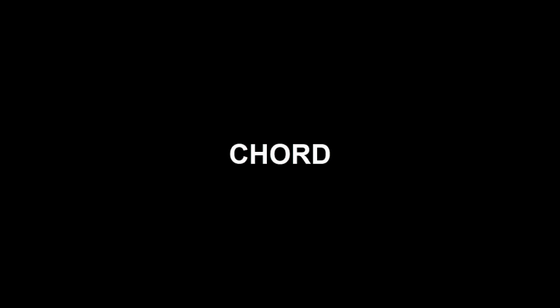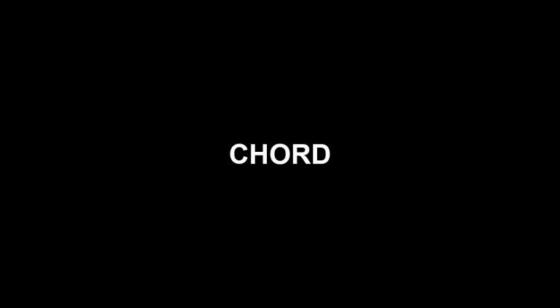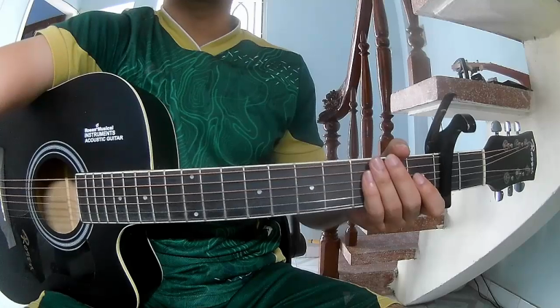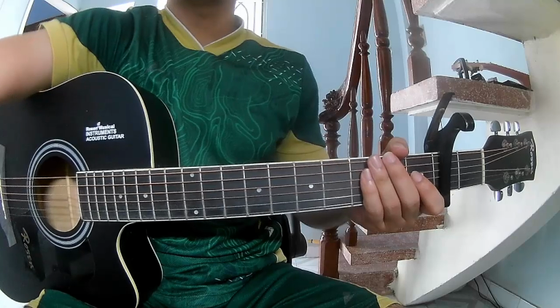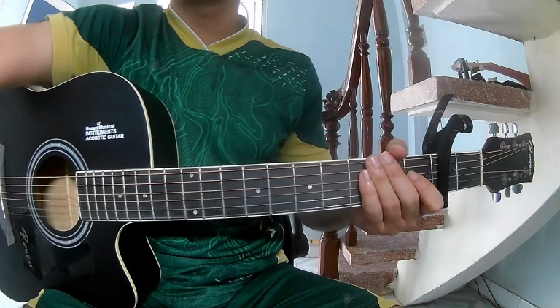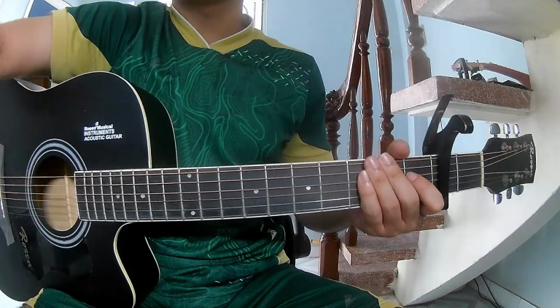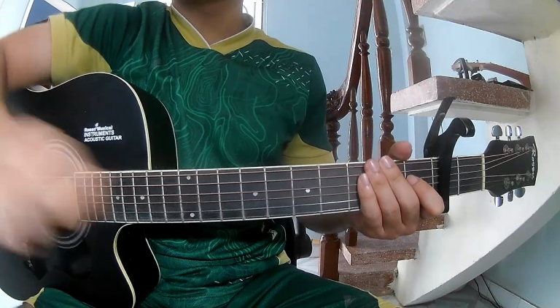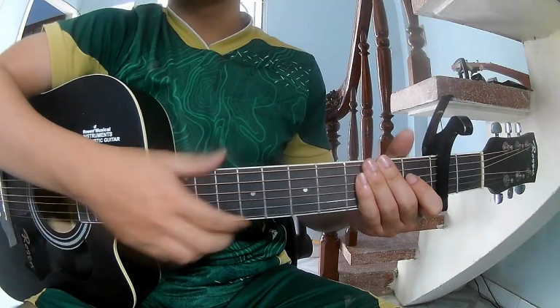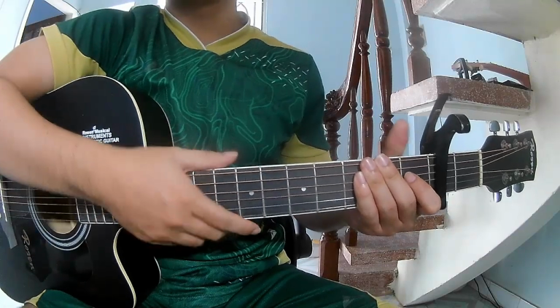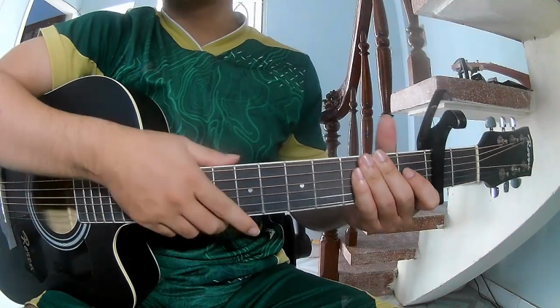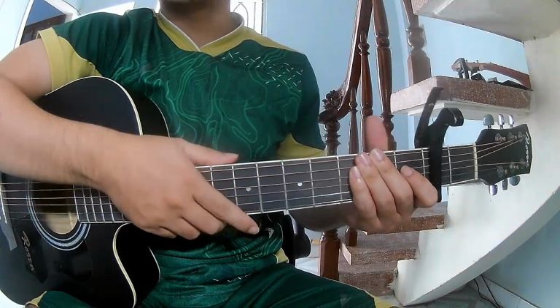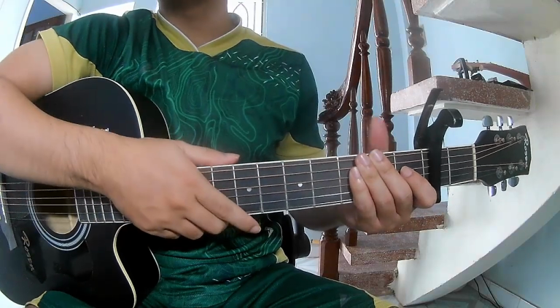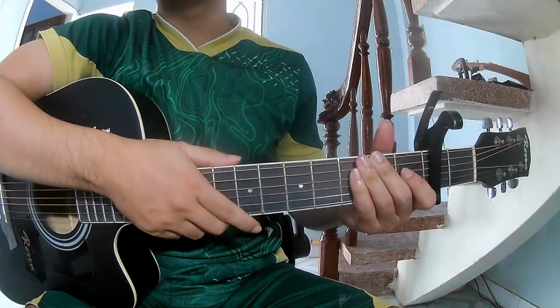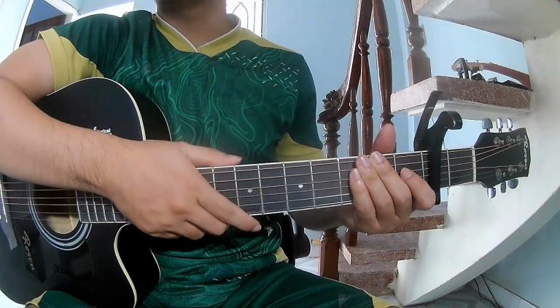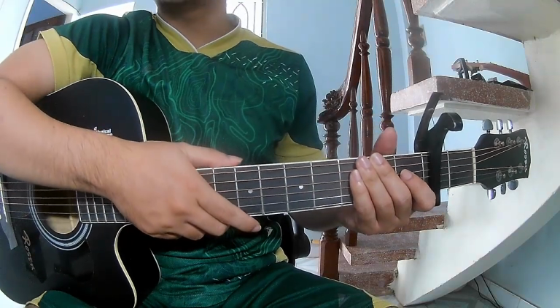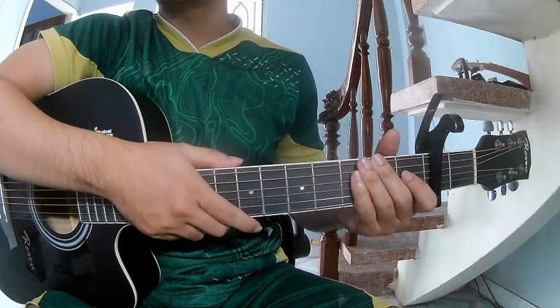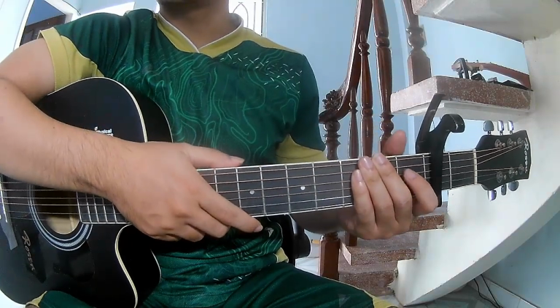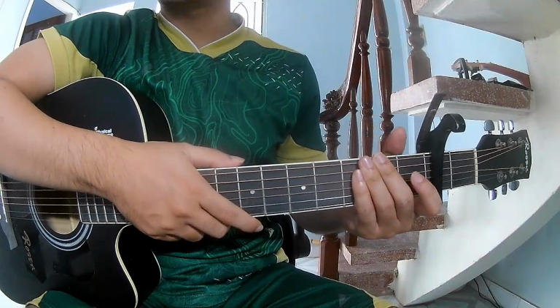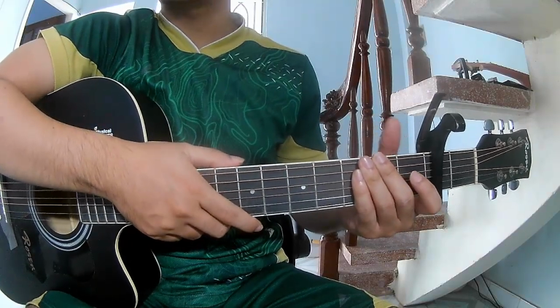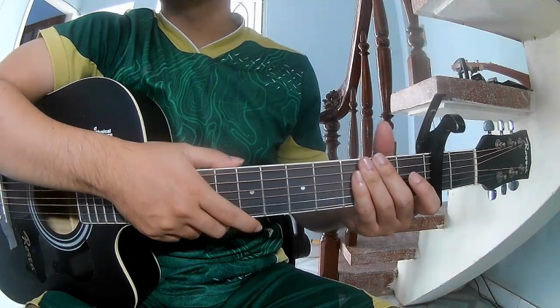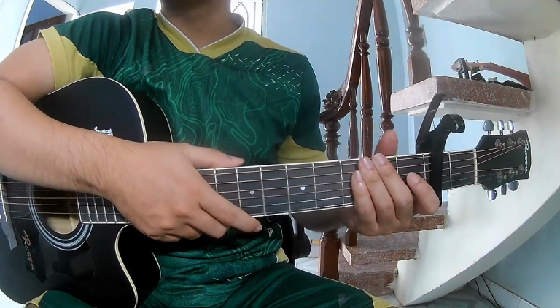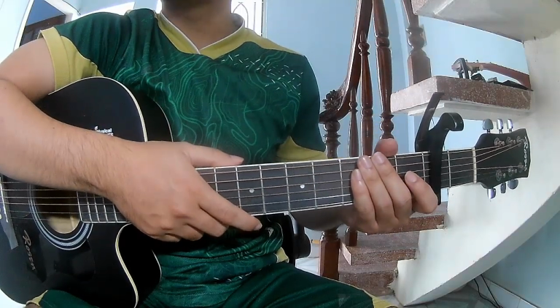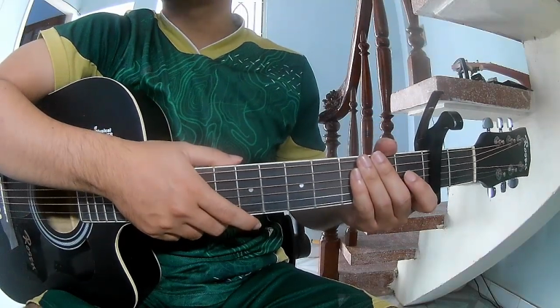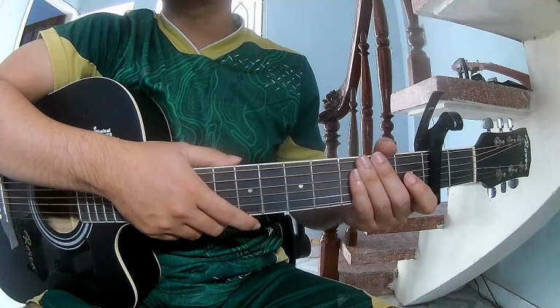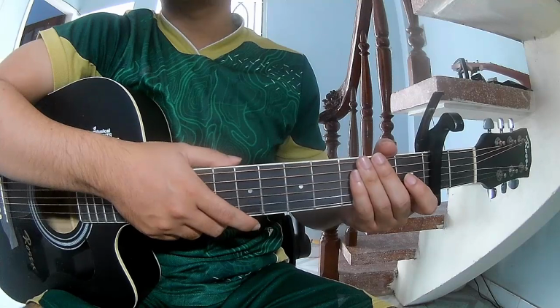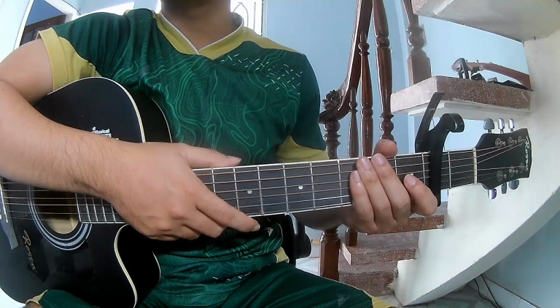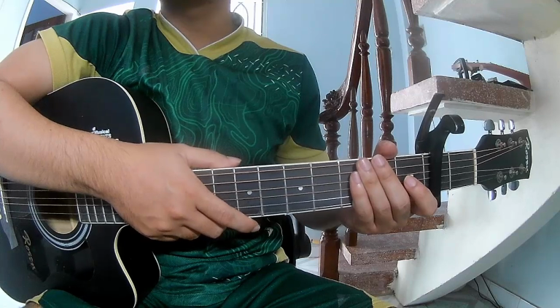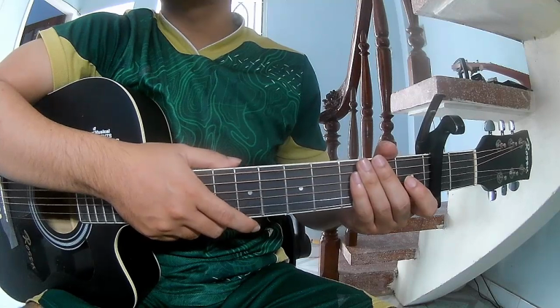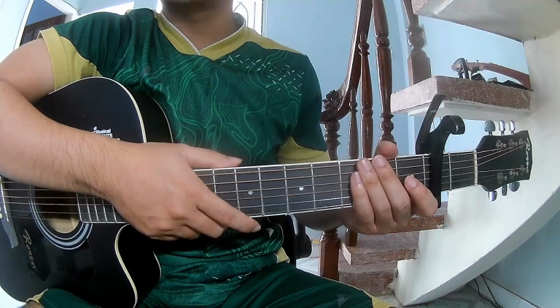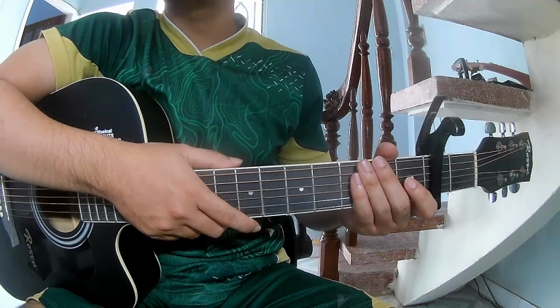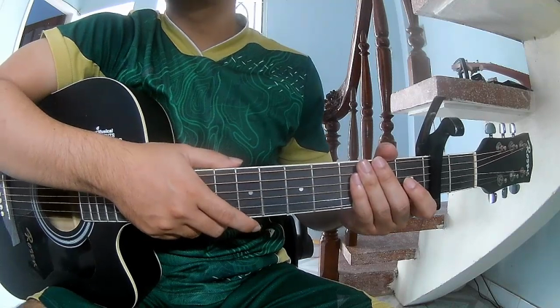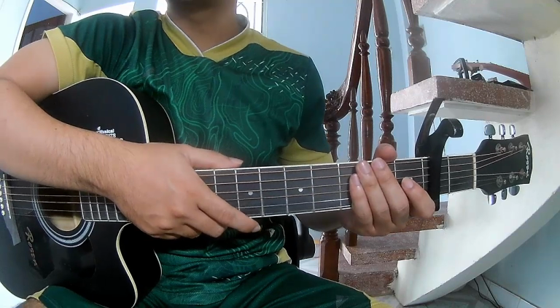Hi everyone, today we see how to play 'Night of the Hunter' by Julie Poutine.